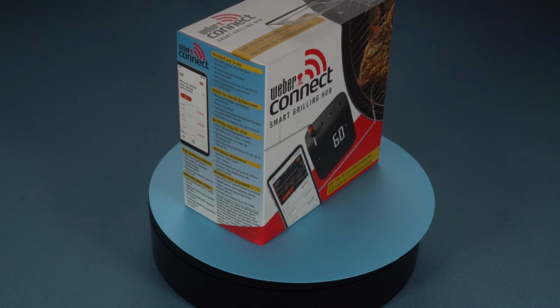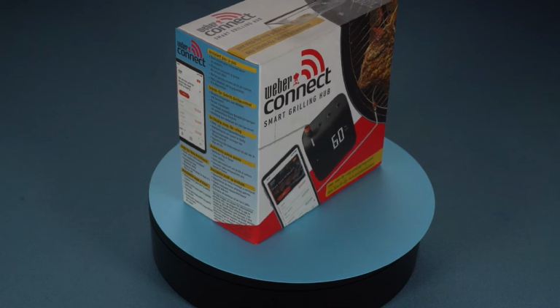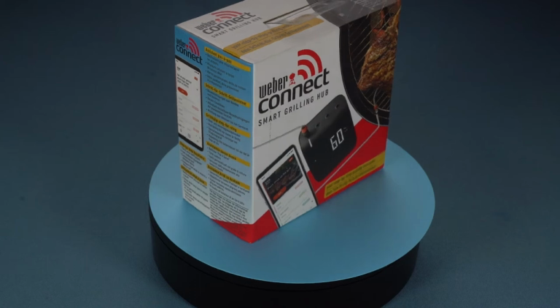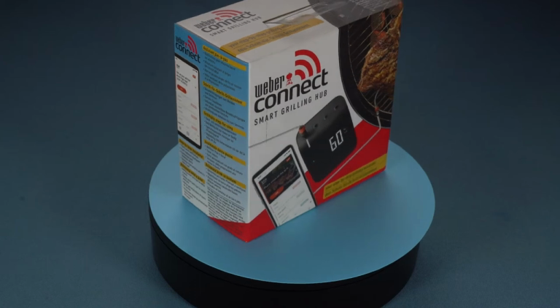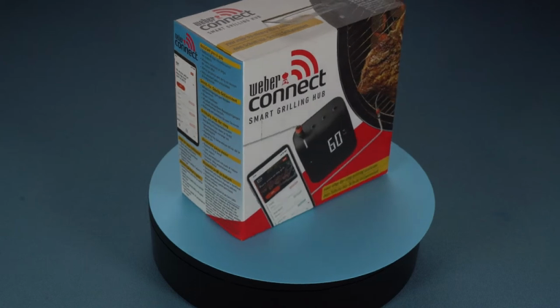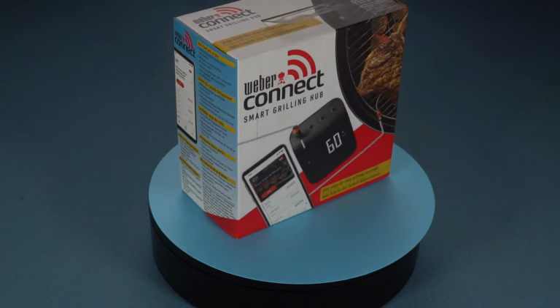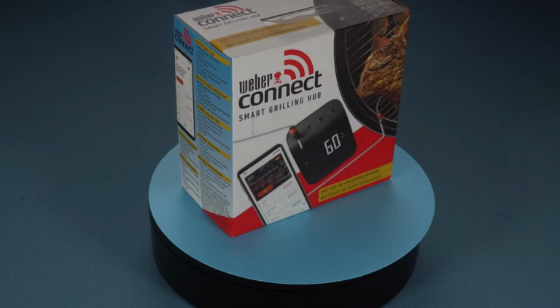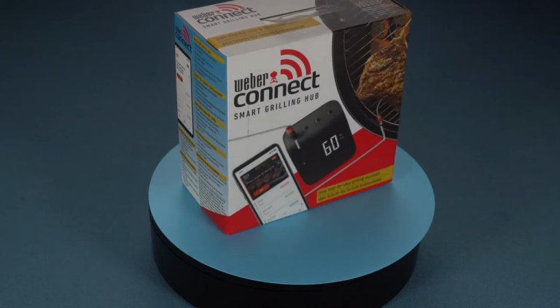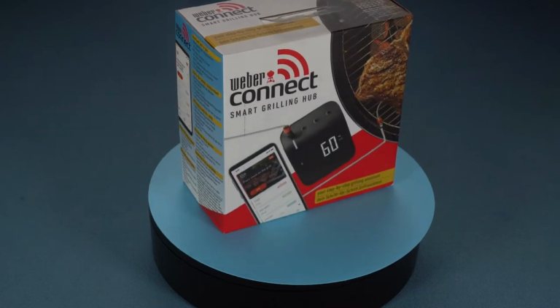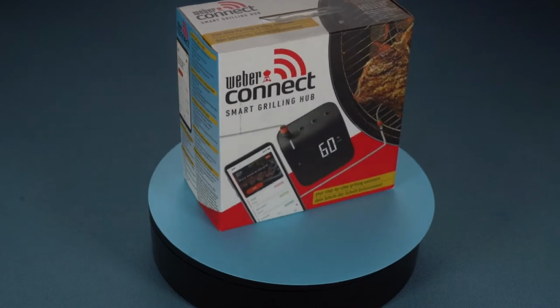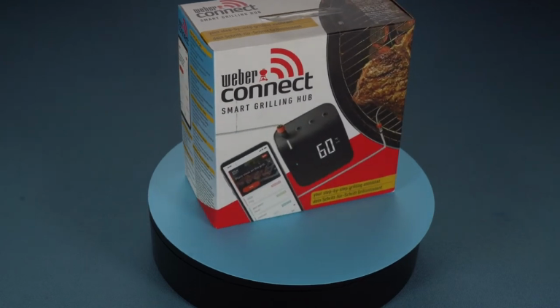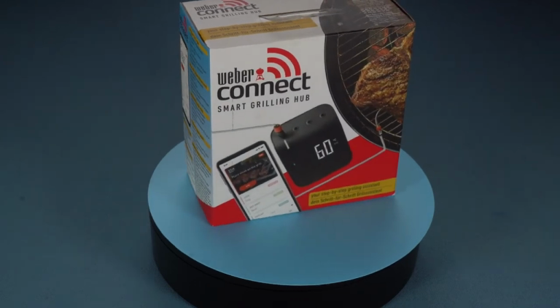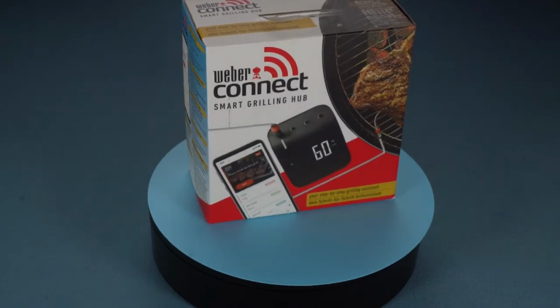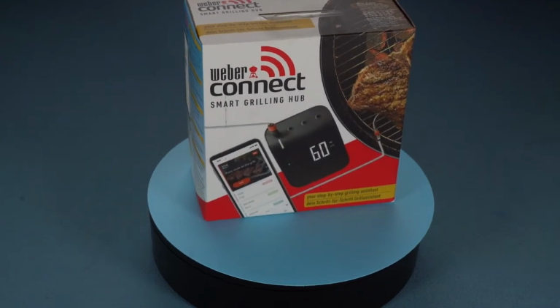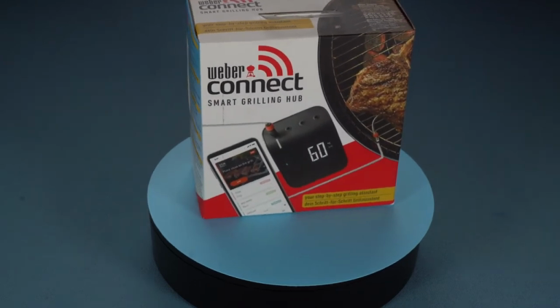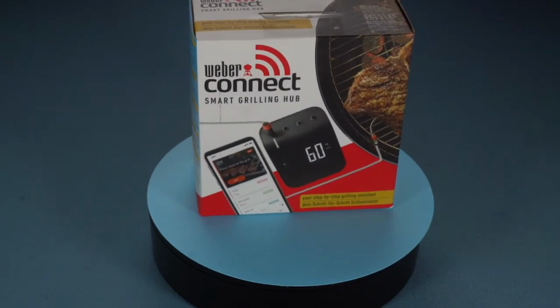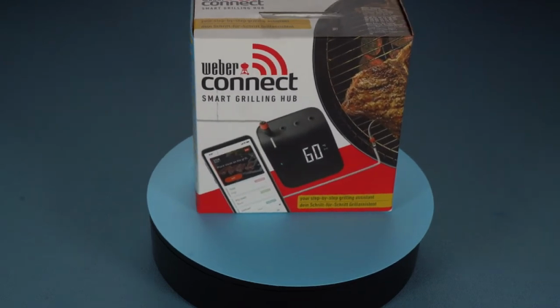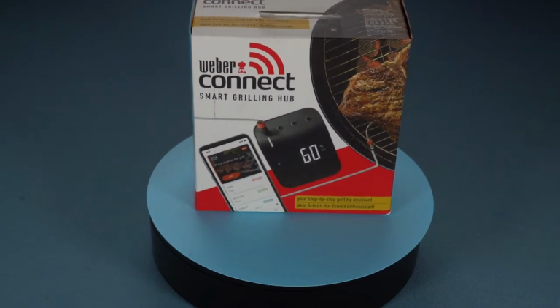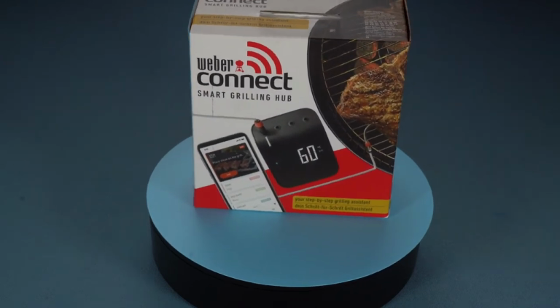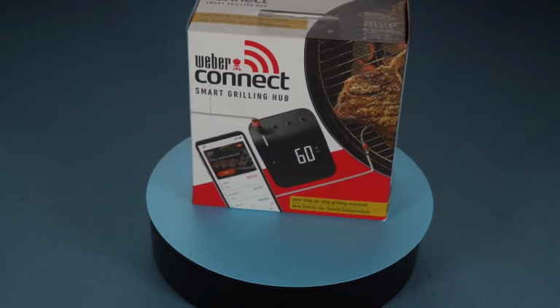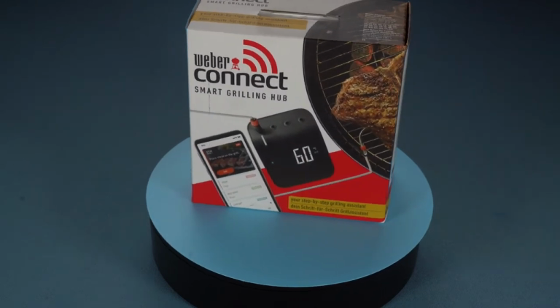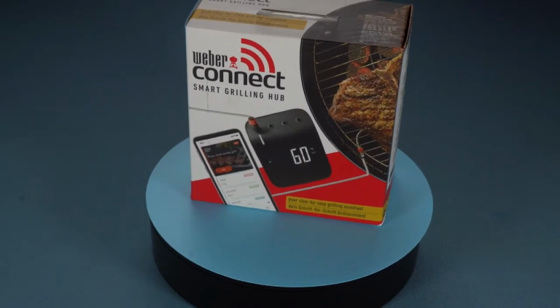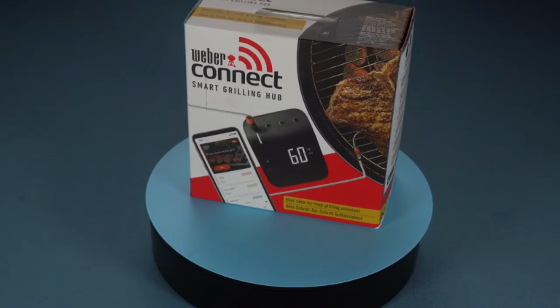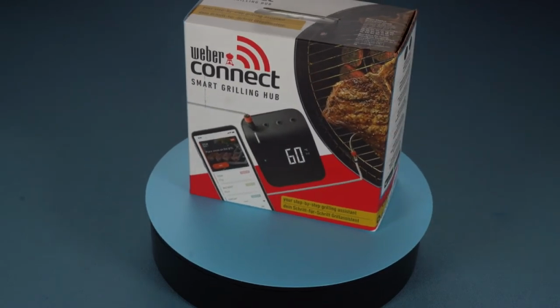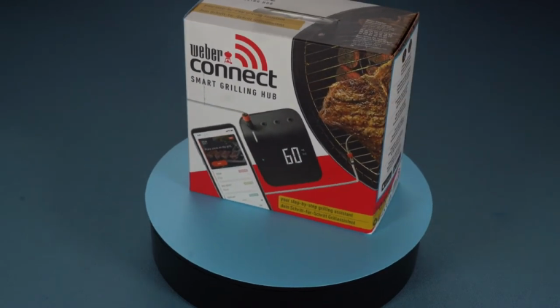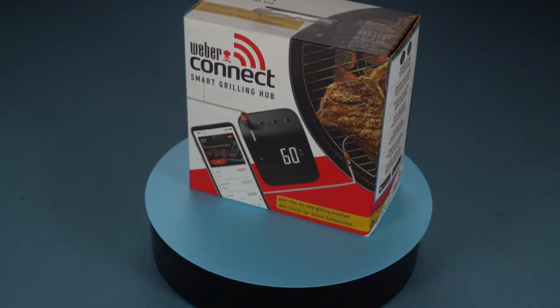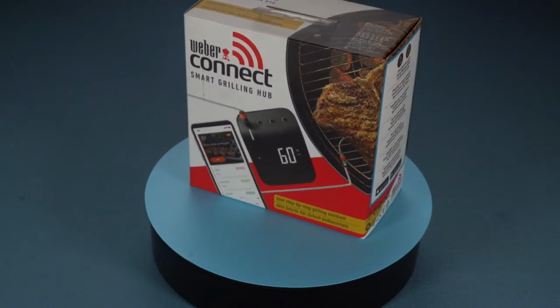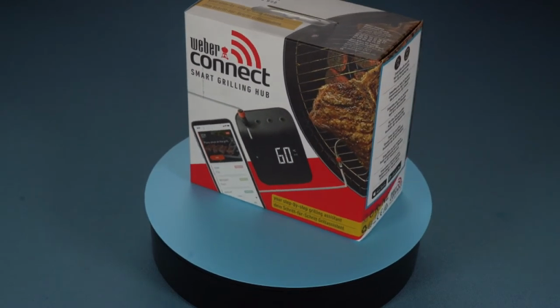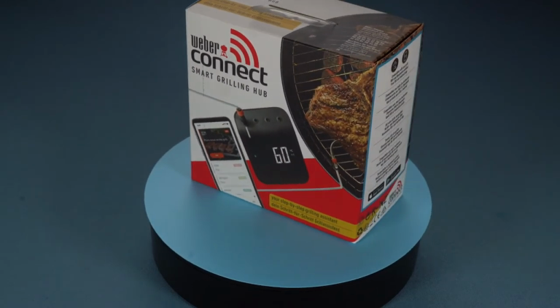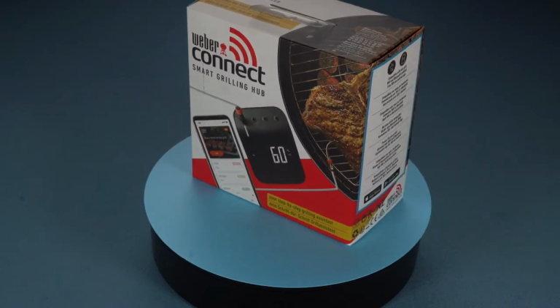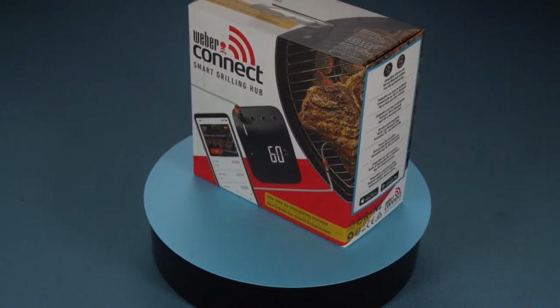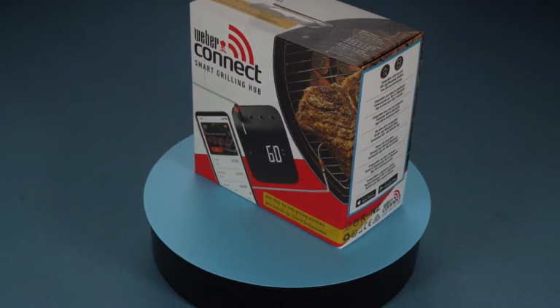Welcome to GoShindig. Today I'll be reviewing the Weber Connect Smart Grilling Hub Thermometer.